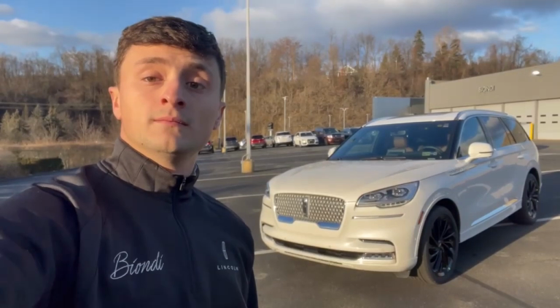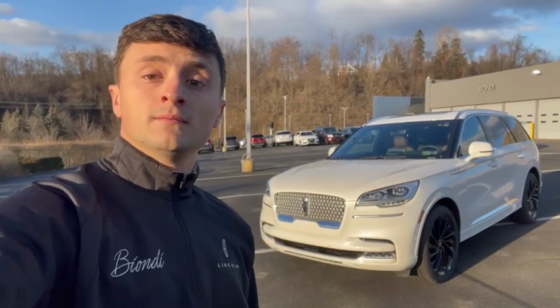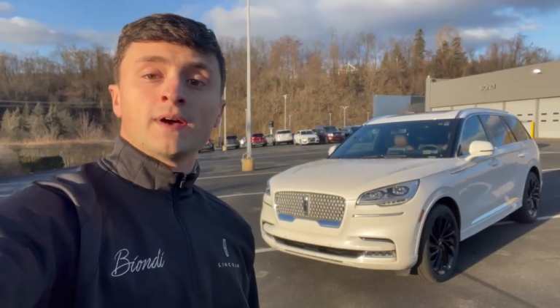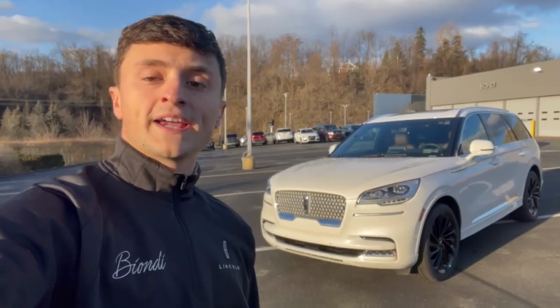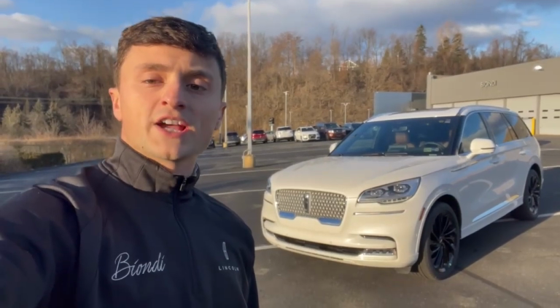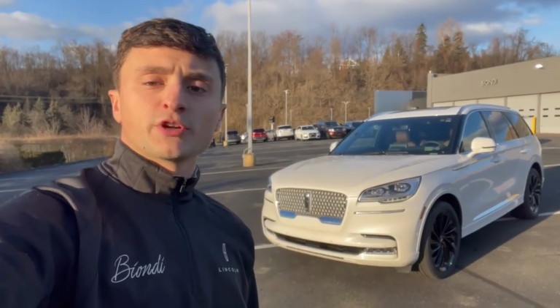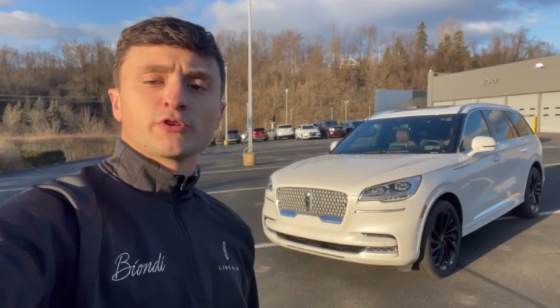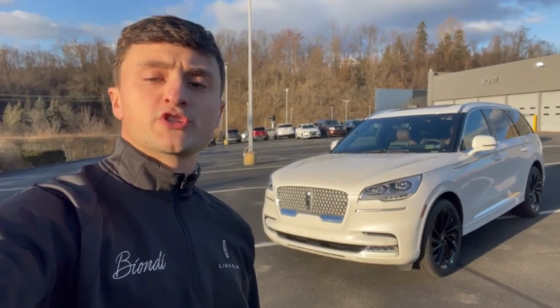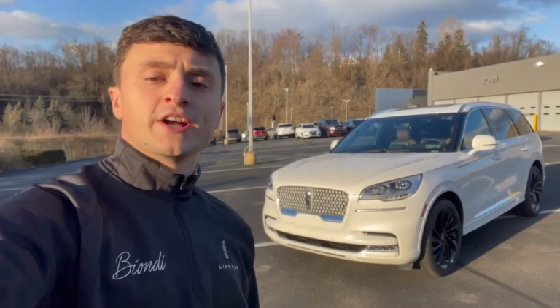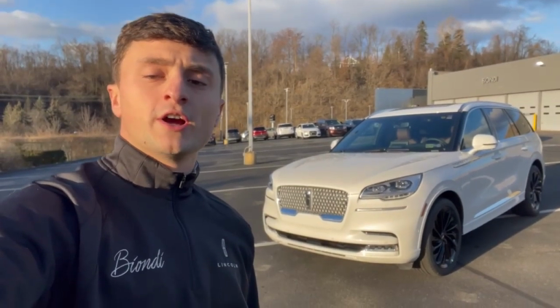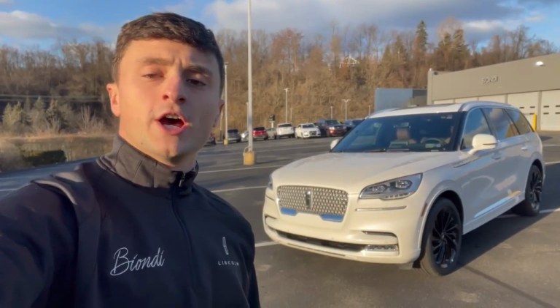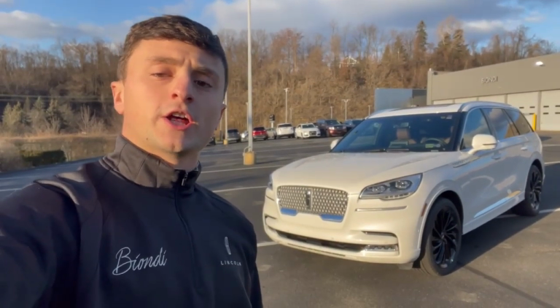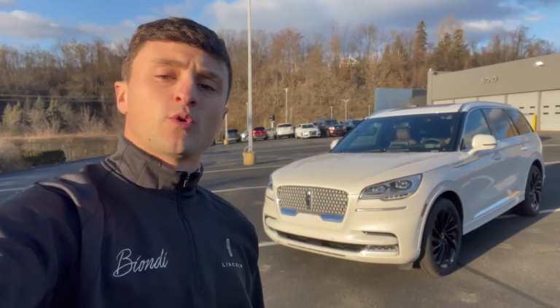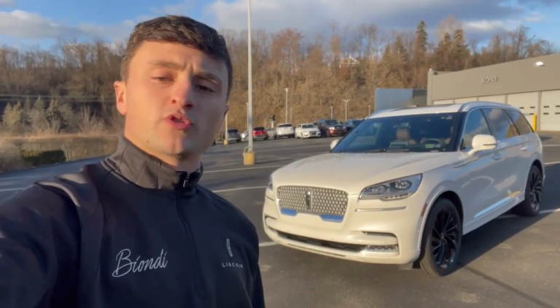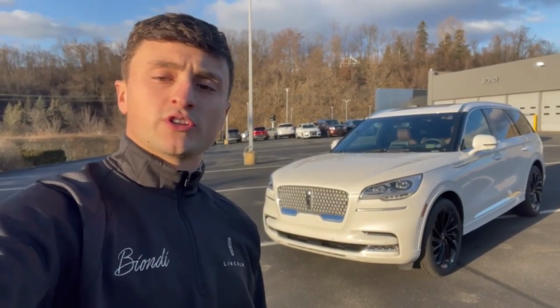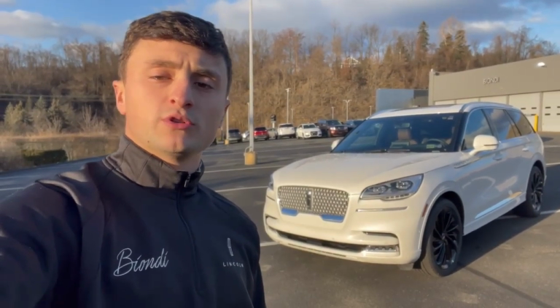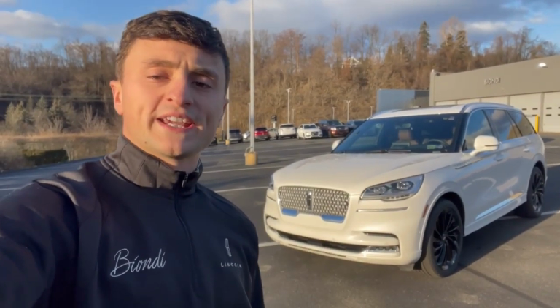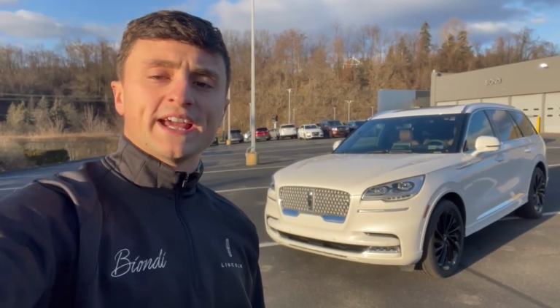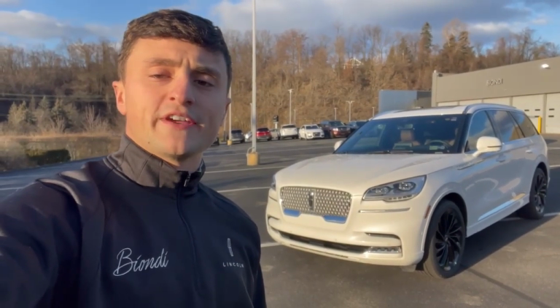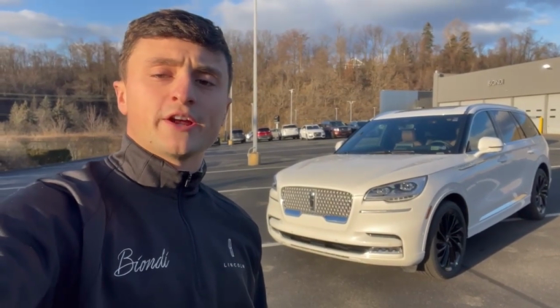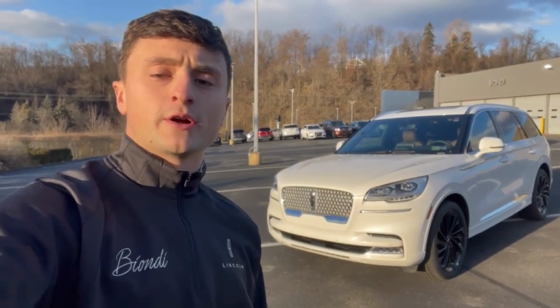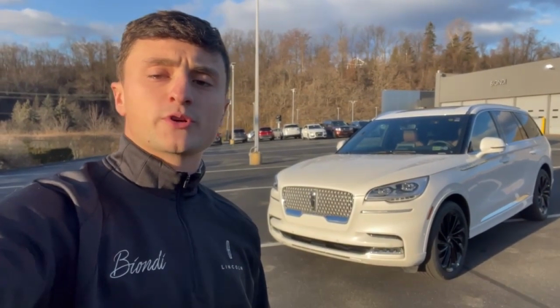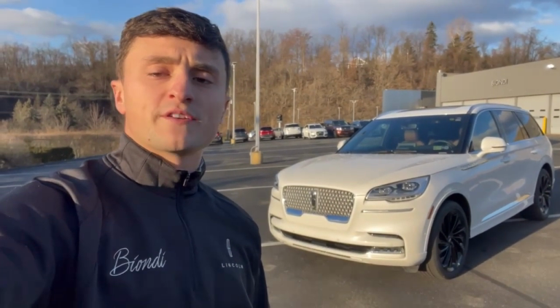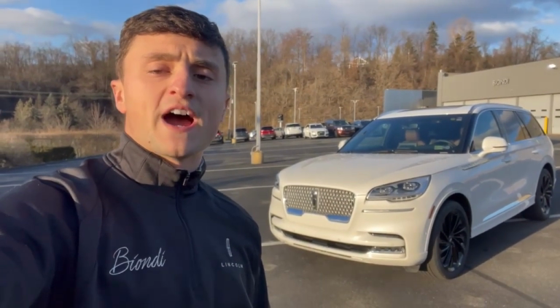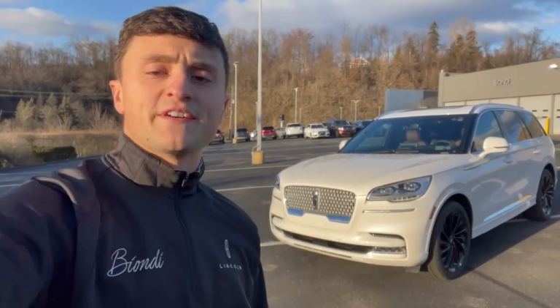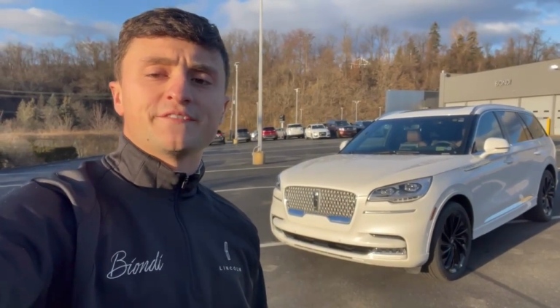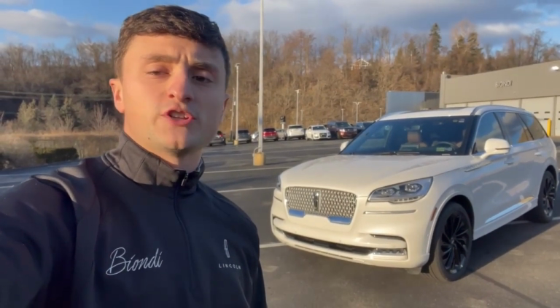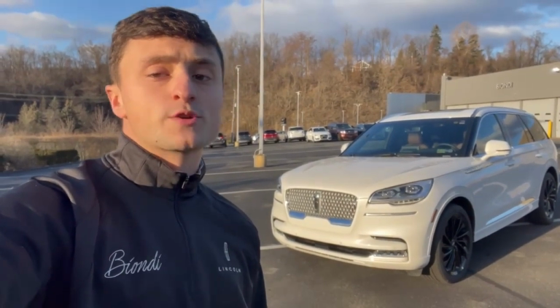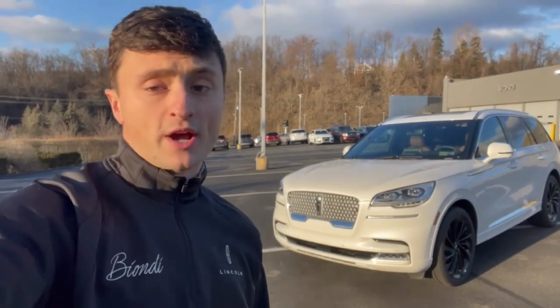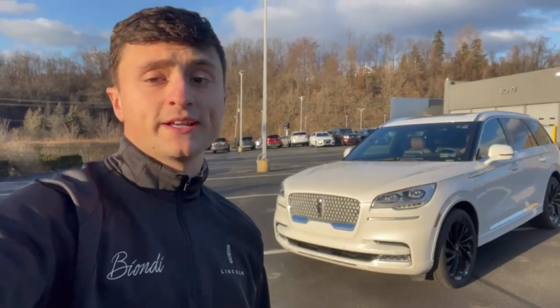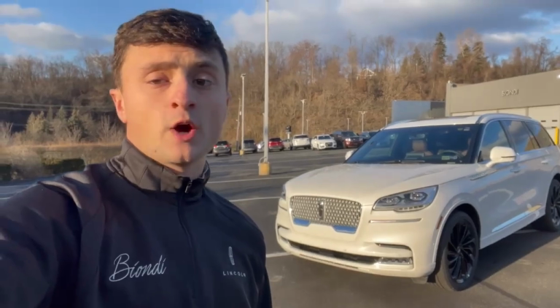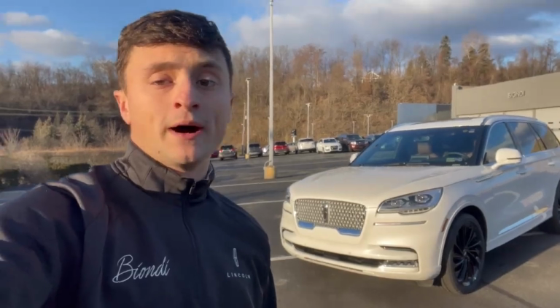Hey guys, Russ Richardson here. Got a 2022 Lincoln Aviator here and I'm going to show you five hidden features you probably didn't know about.